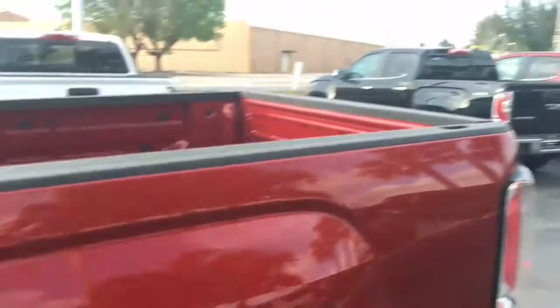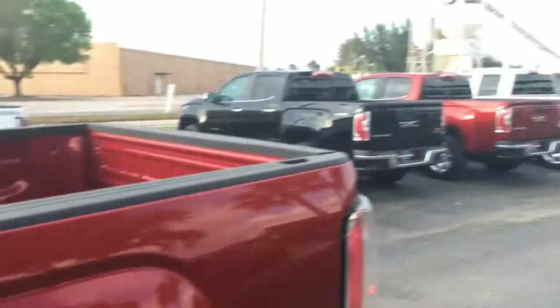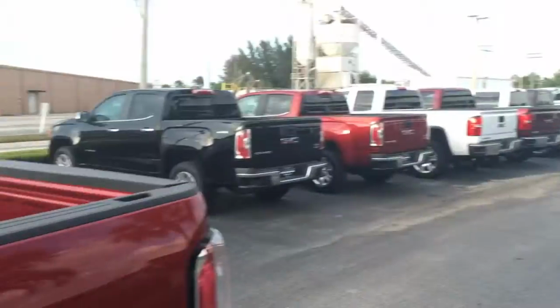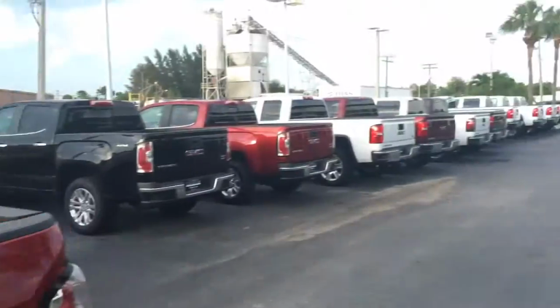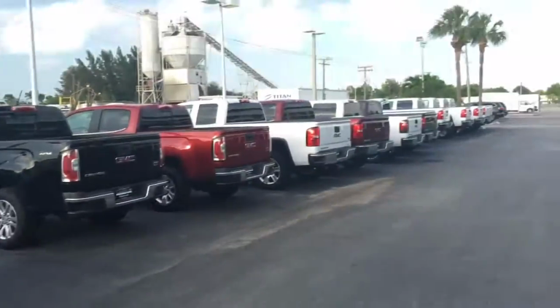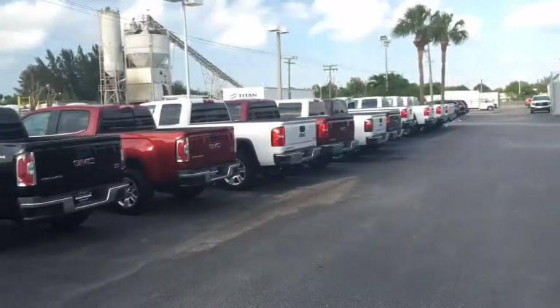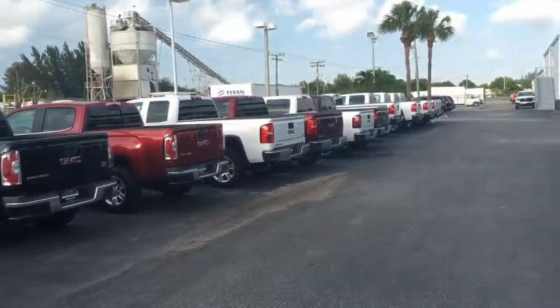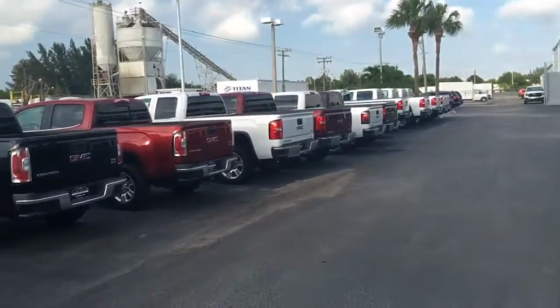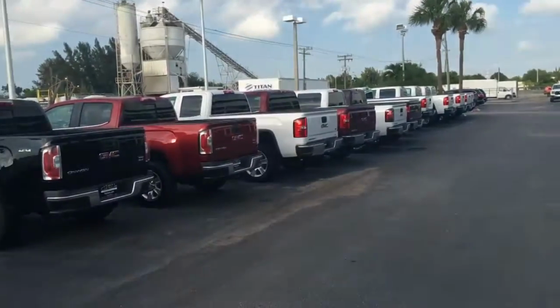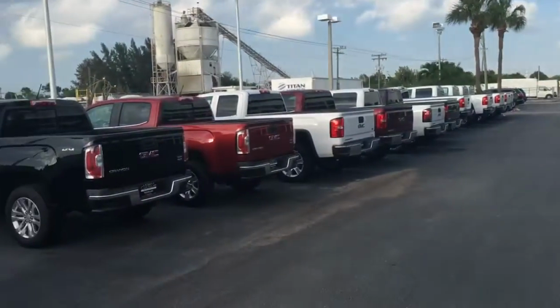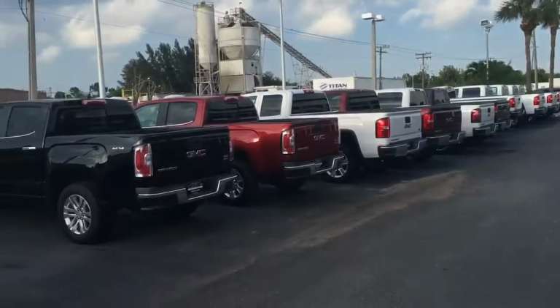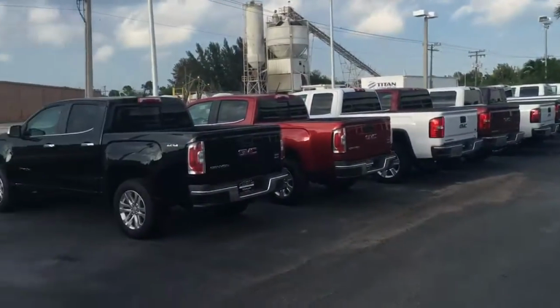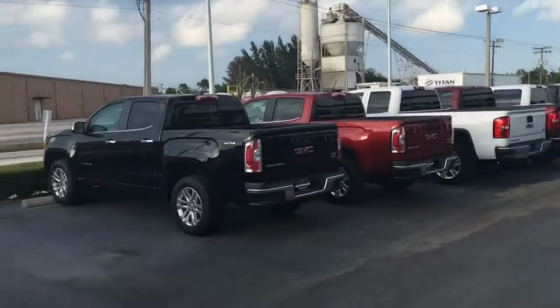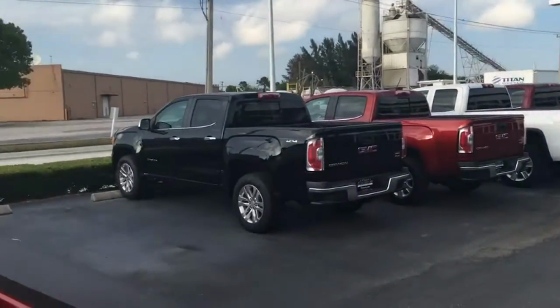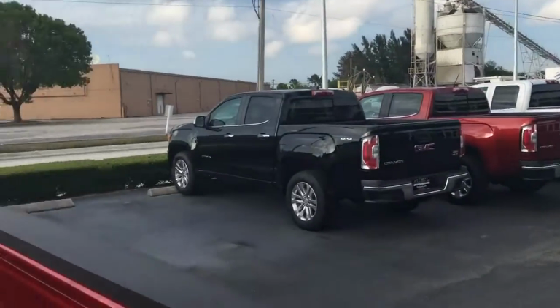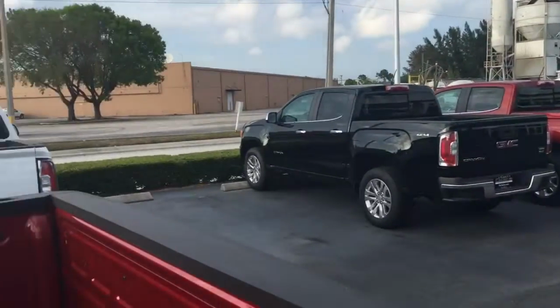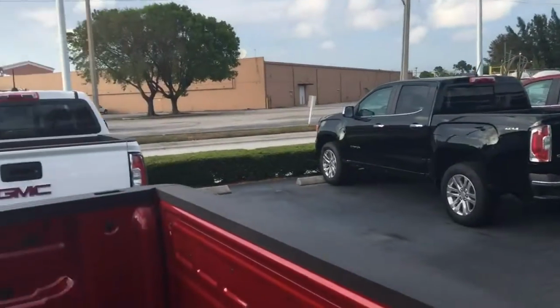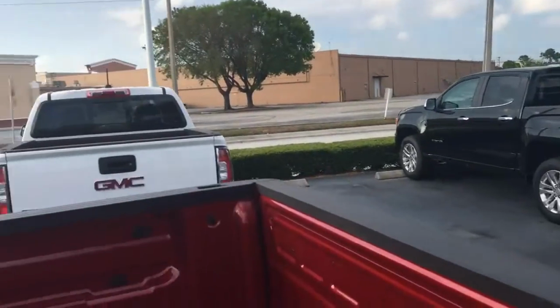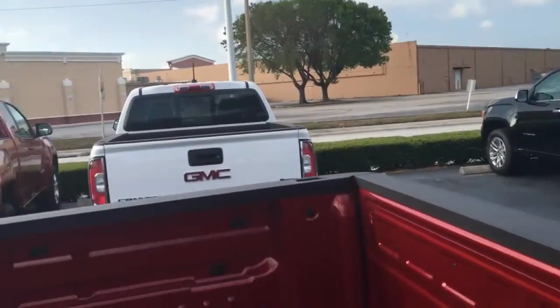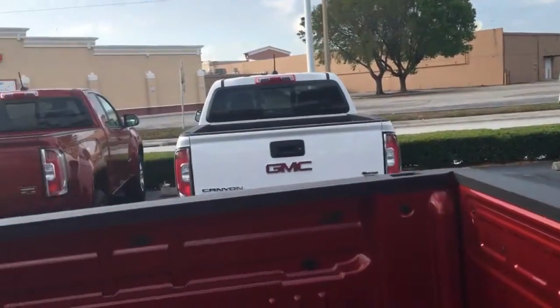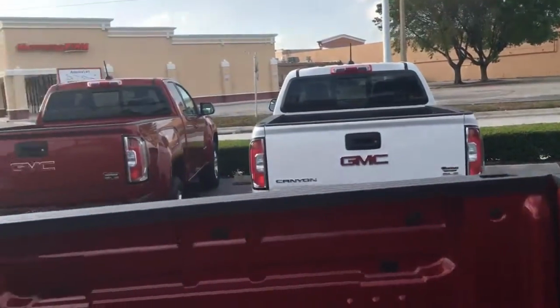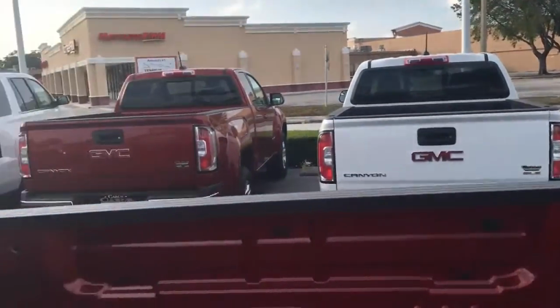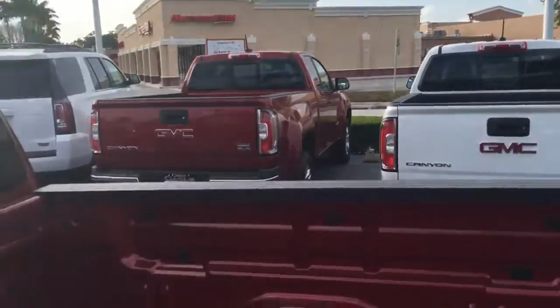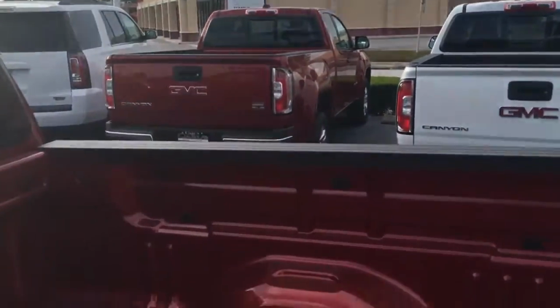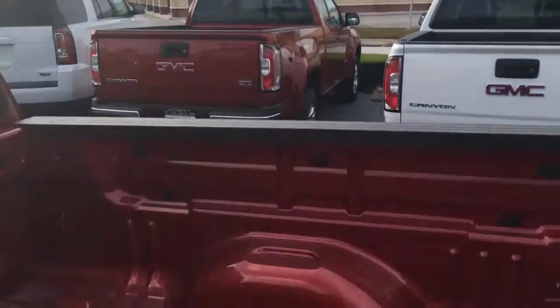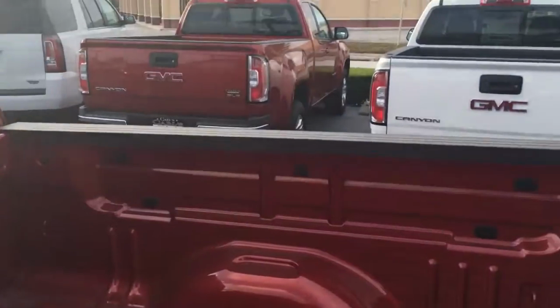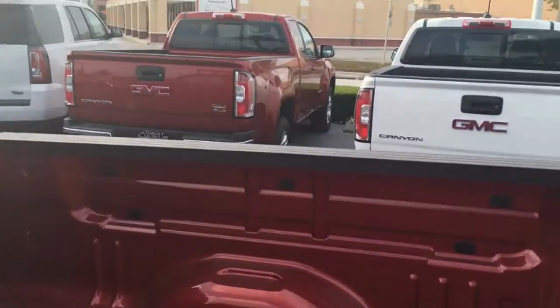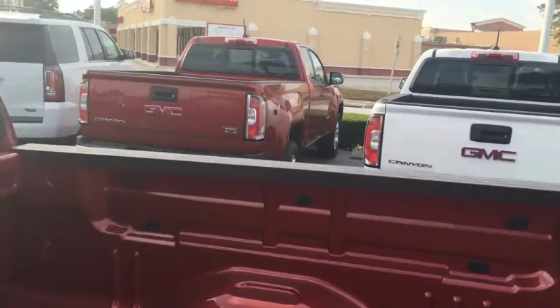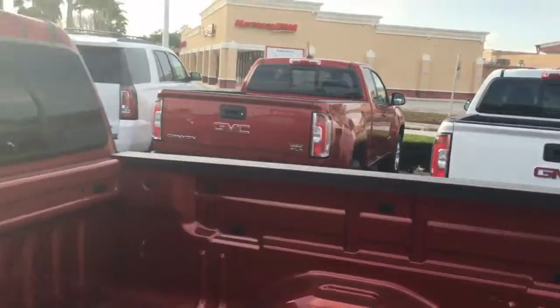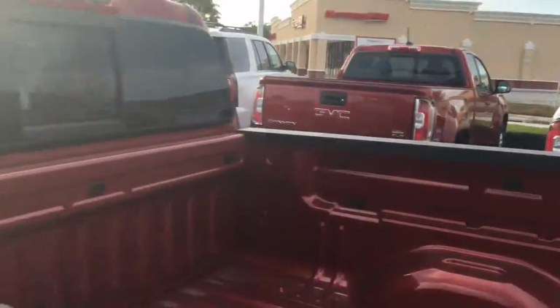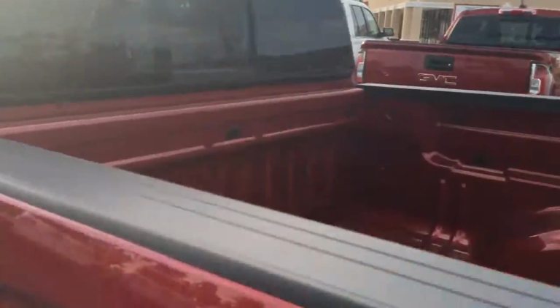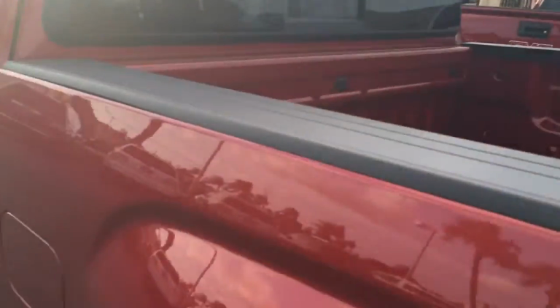I'm going to show you our Canyon lineup — we've got quite a few of them to choose from.